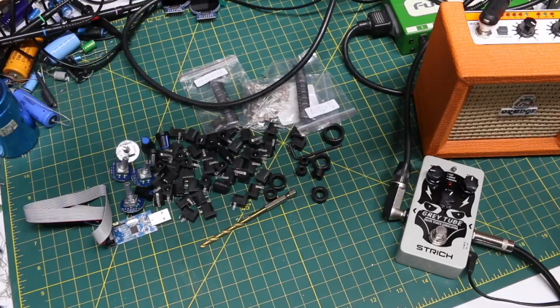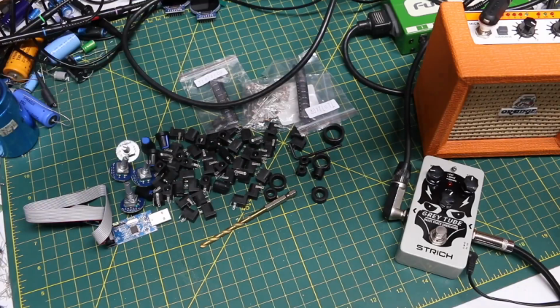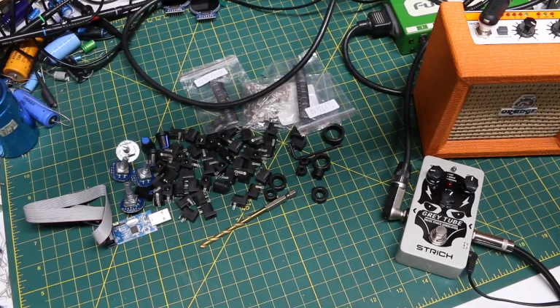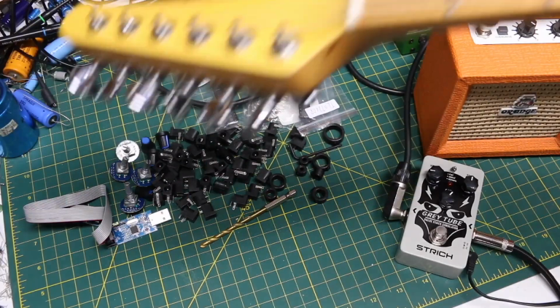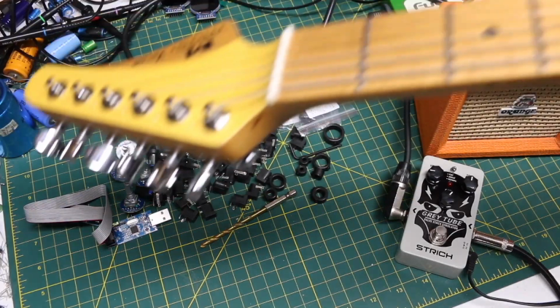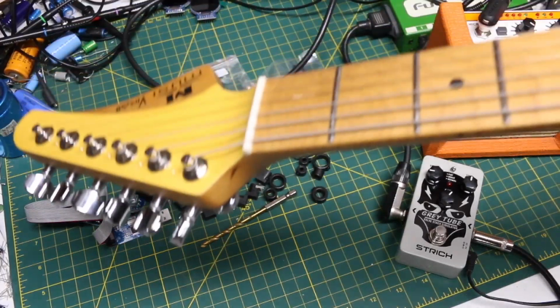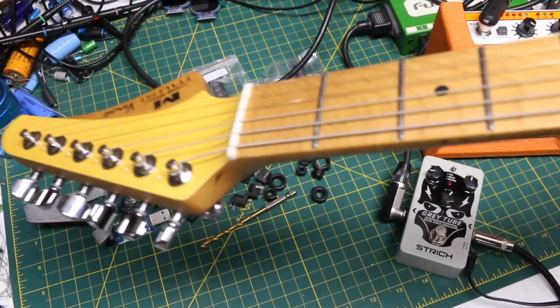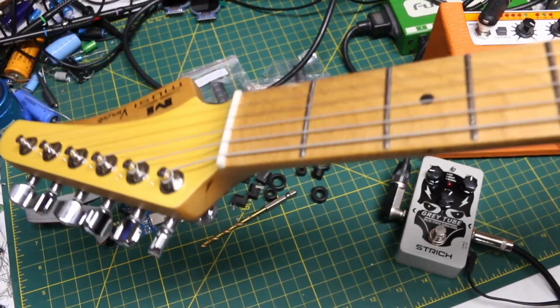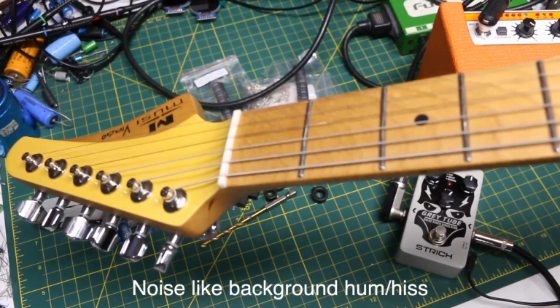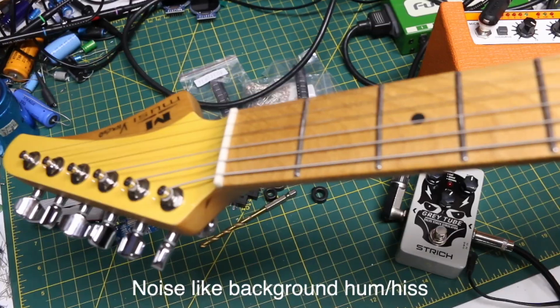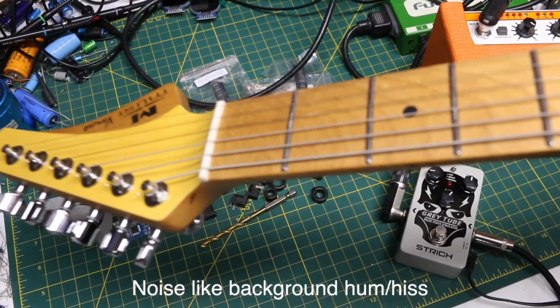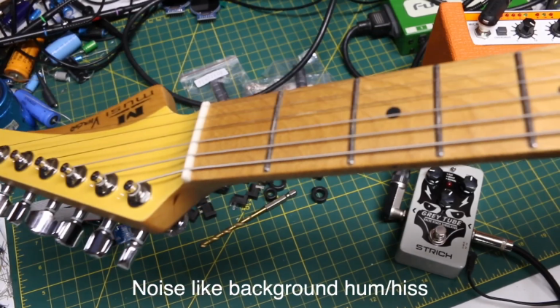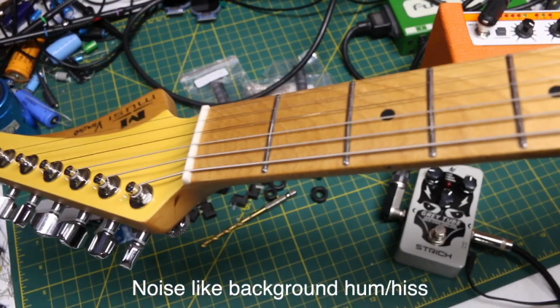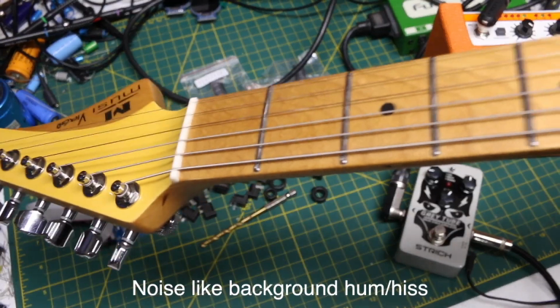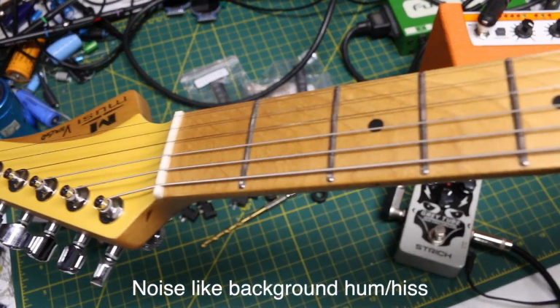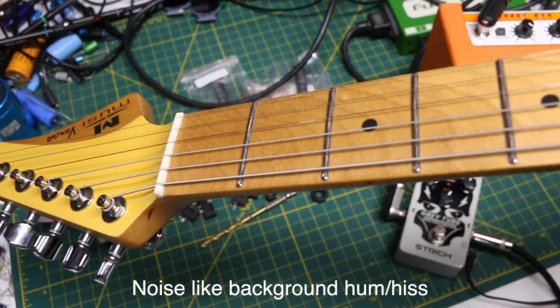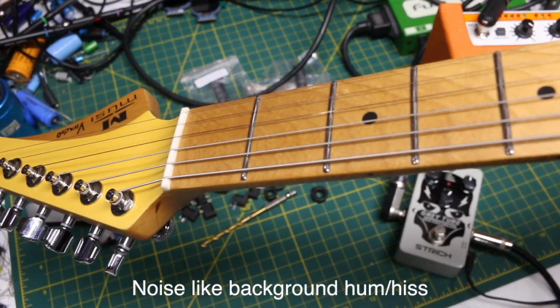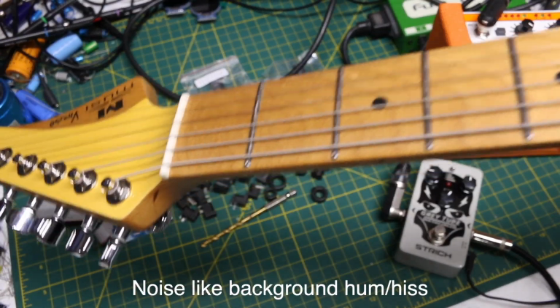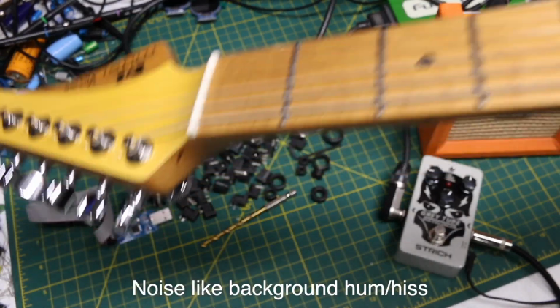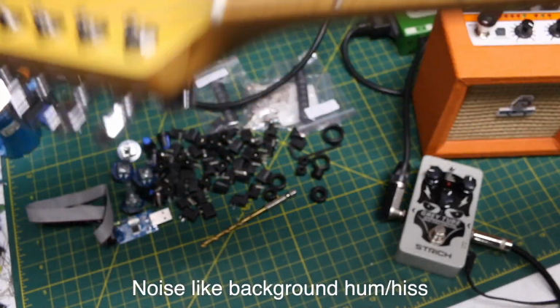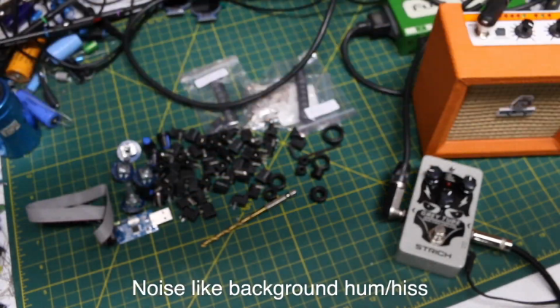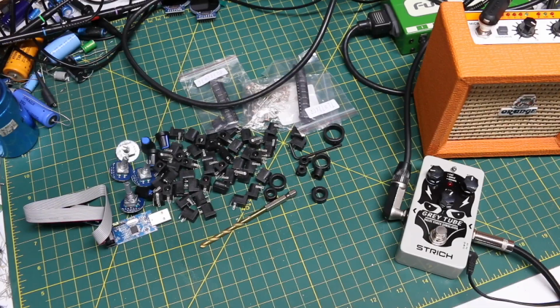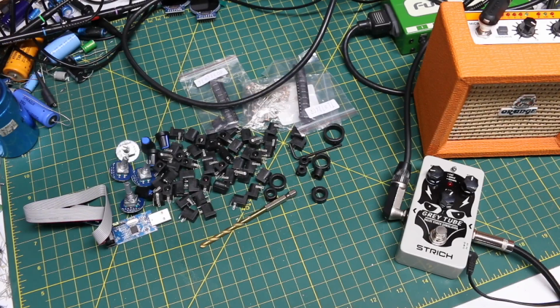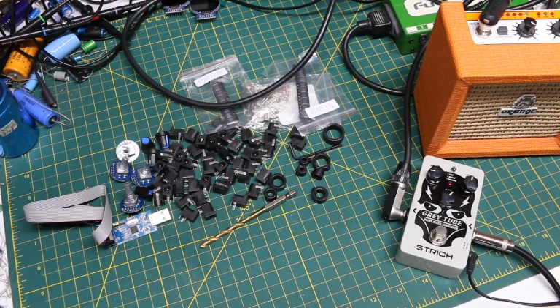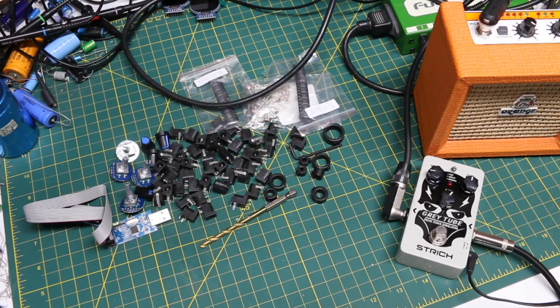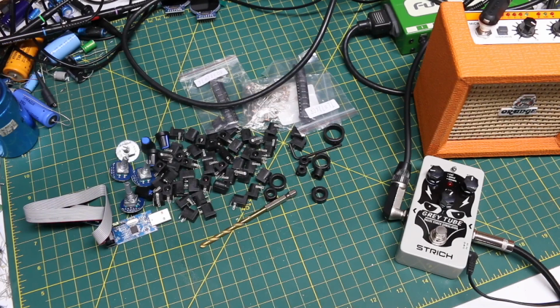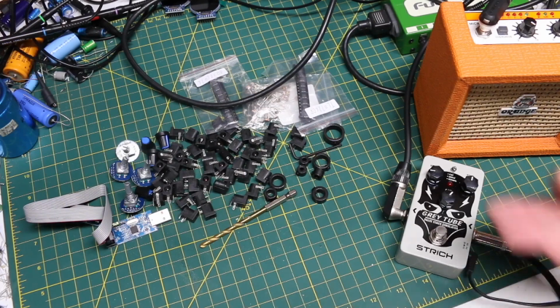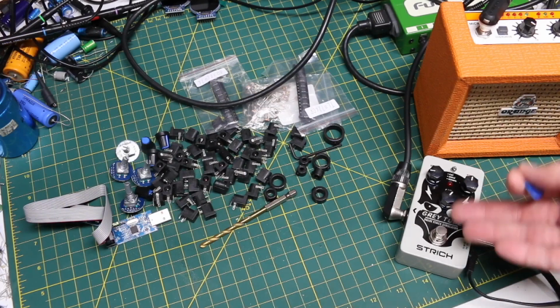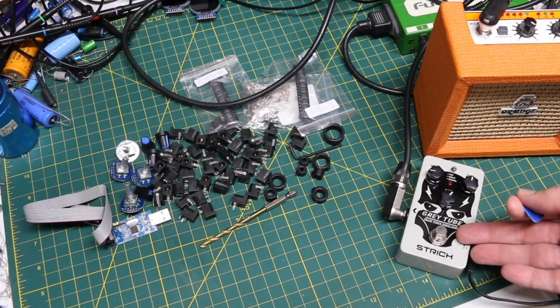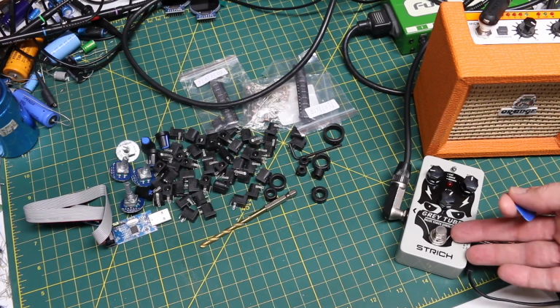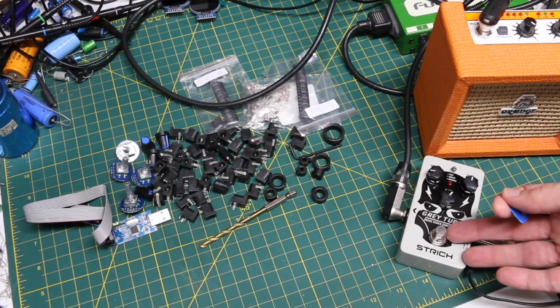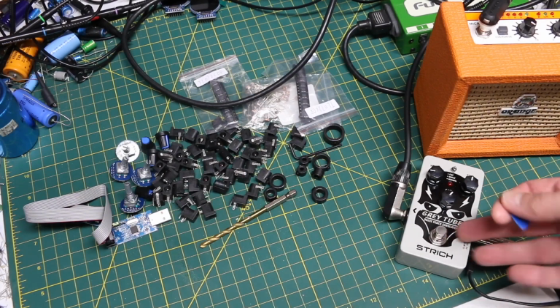As usual there's some noise, maybe even coming from this unit. But here it is with the effect off.